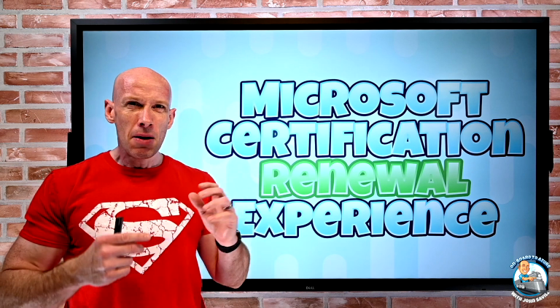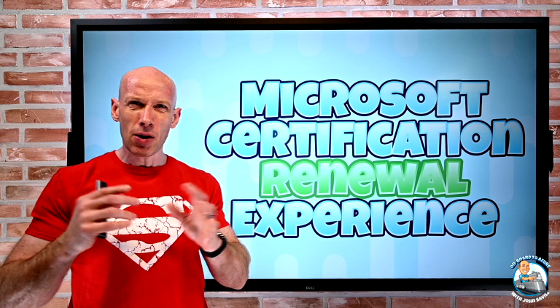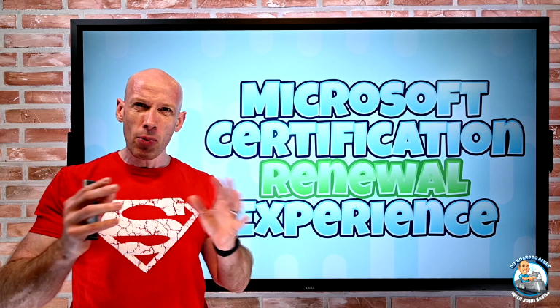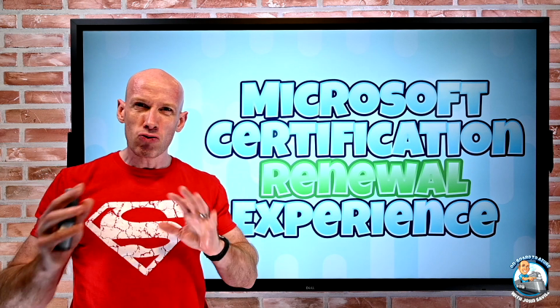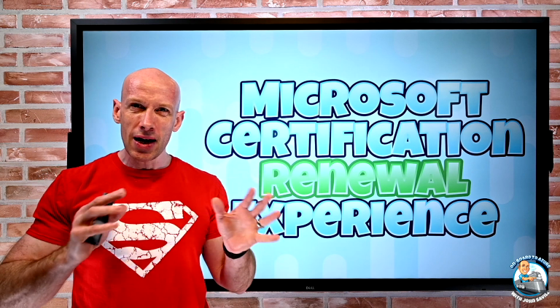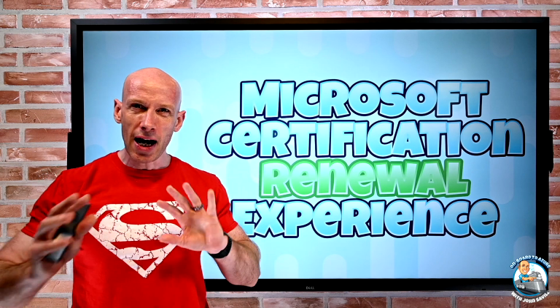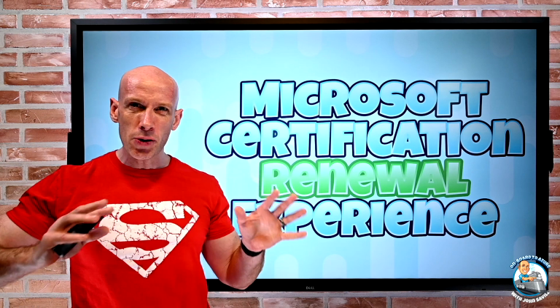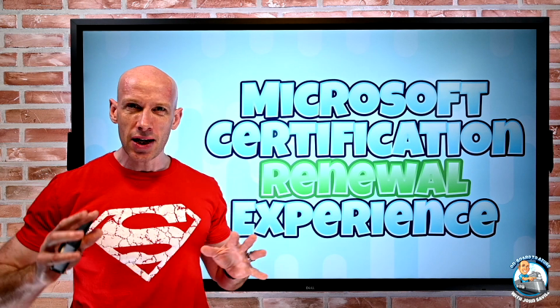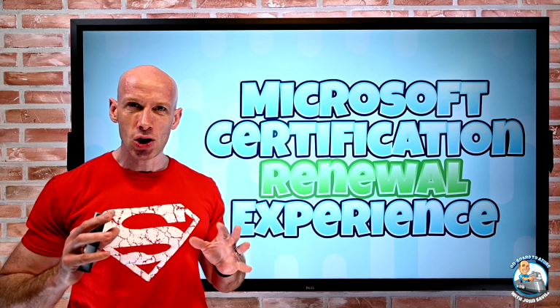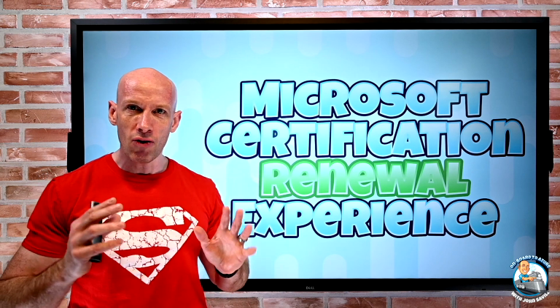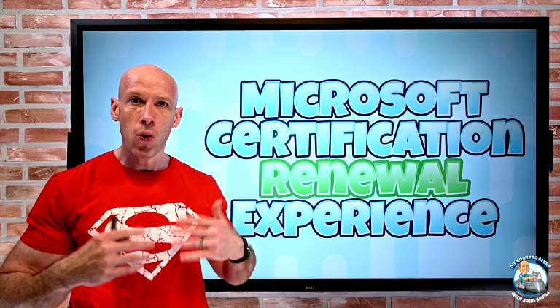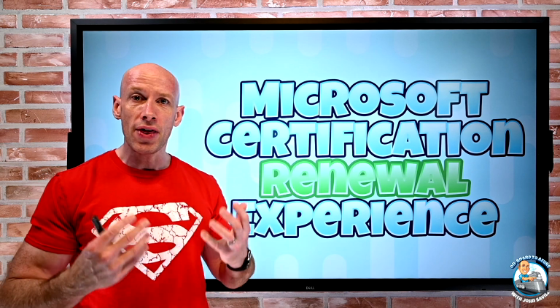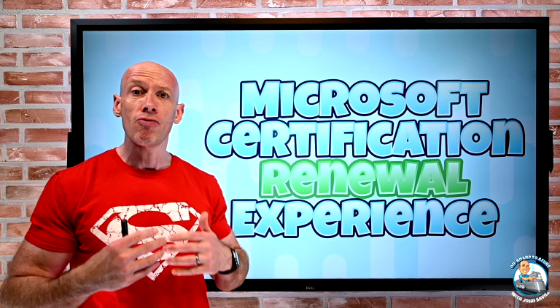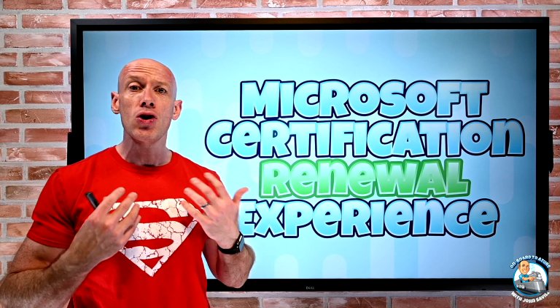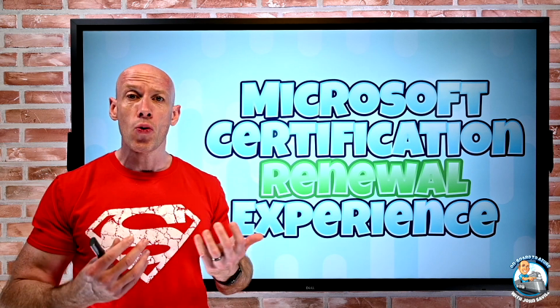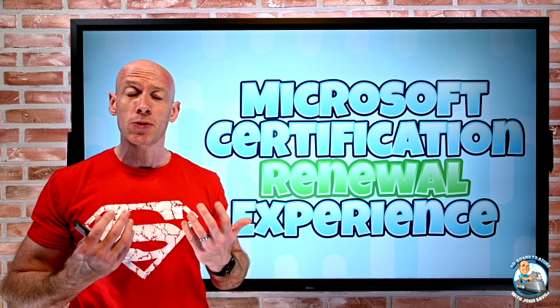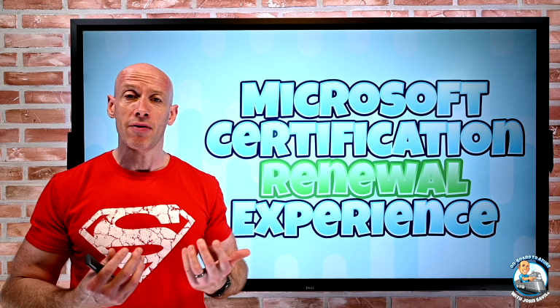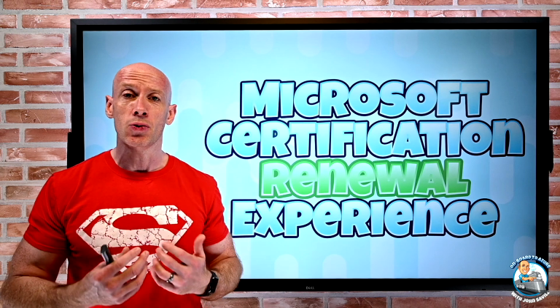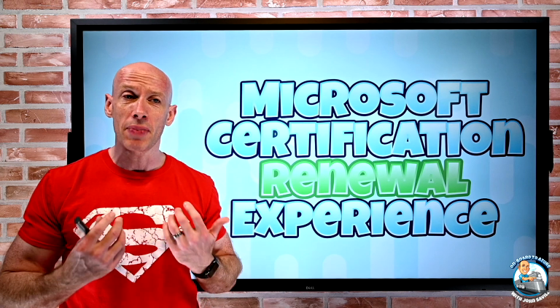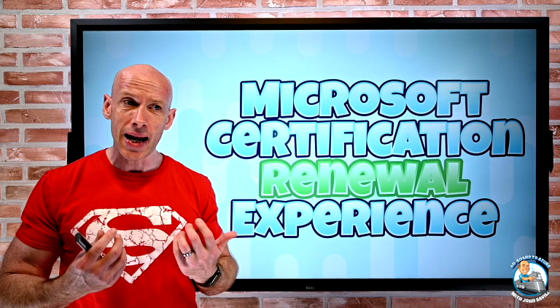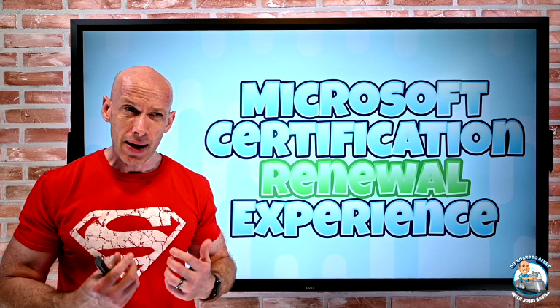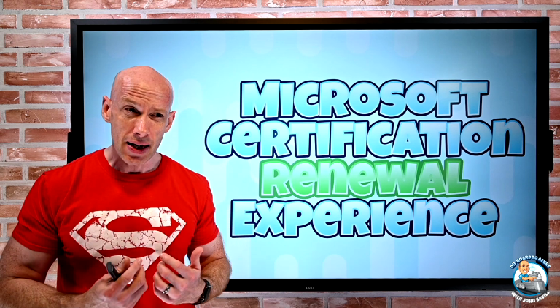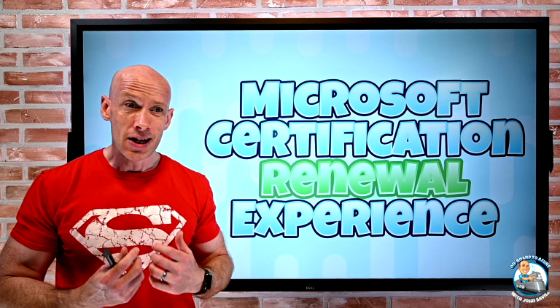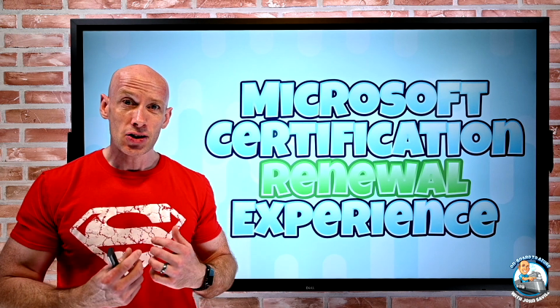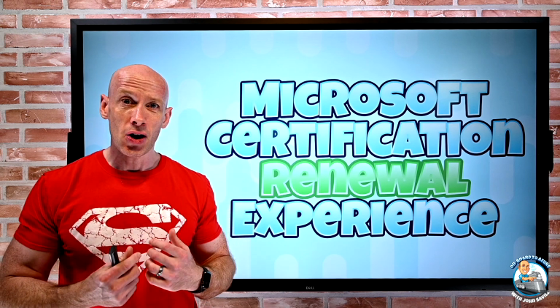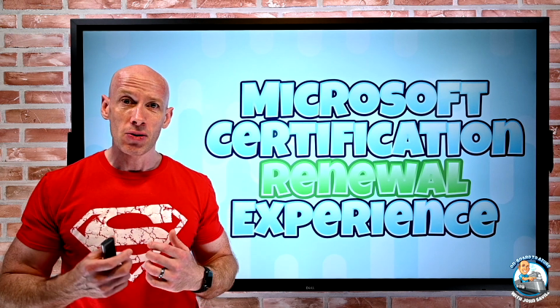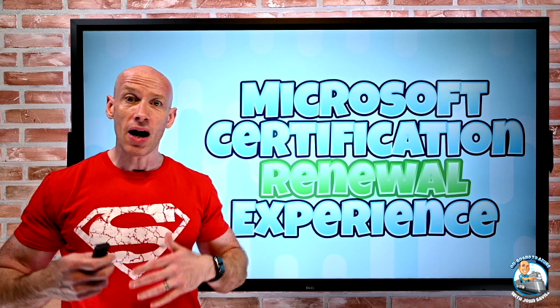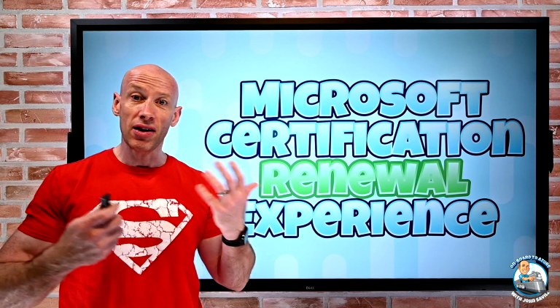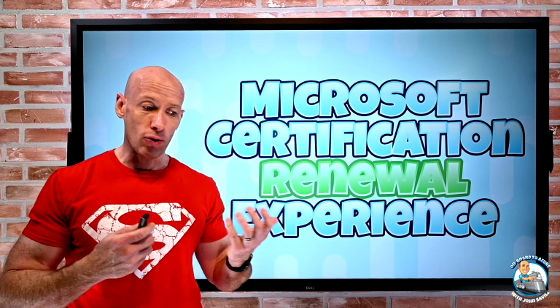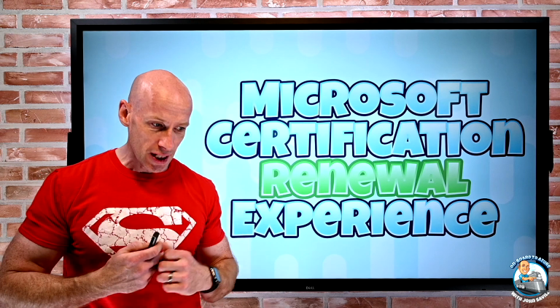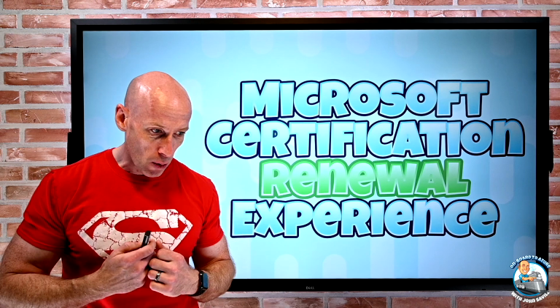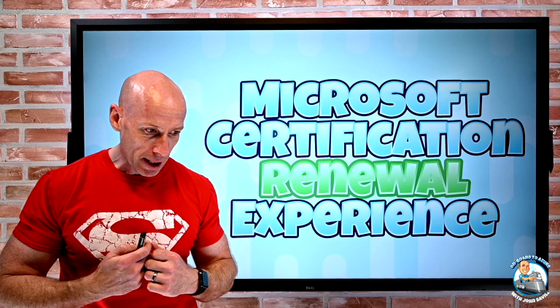No one was really a hundred percent sure of what that renewal experience would be like, so I went through it this morning.